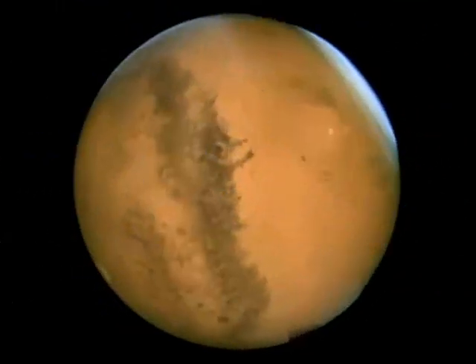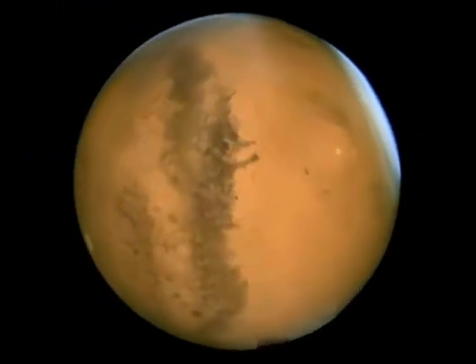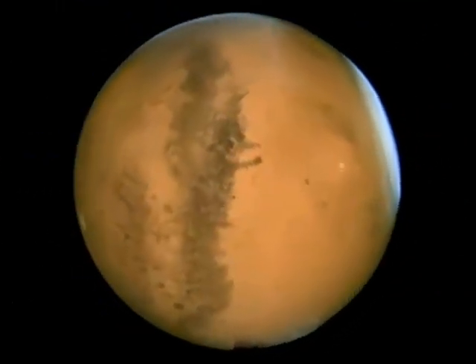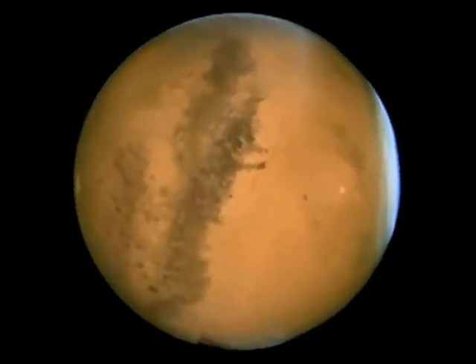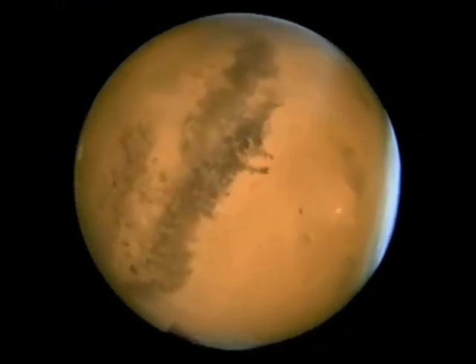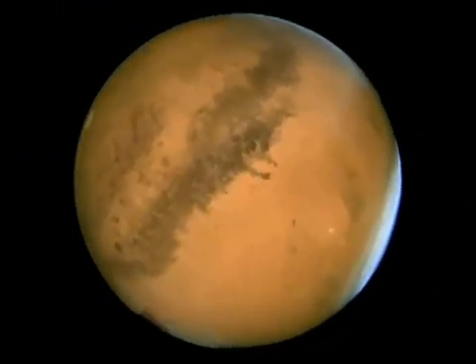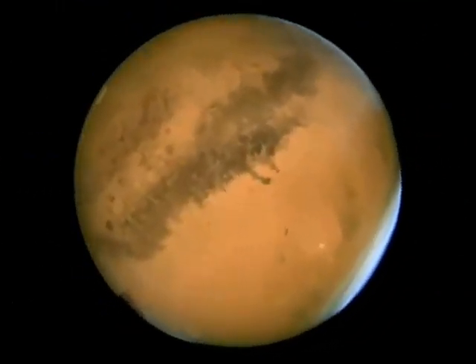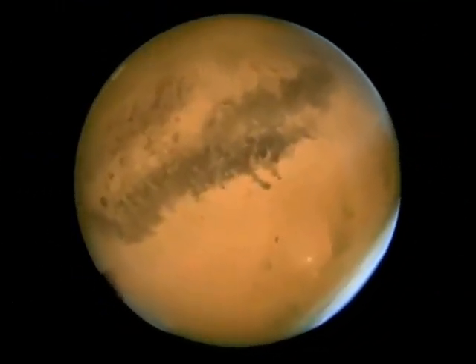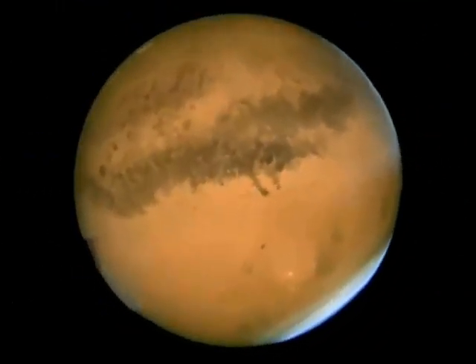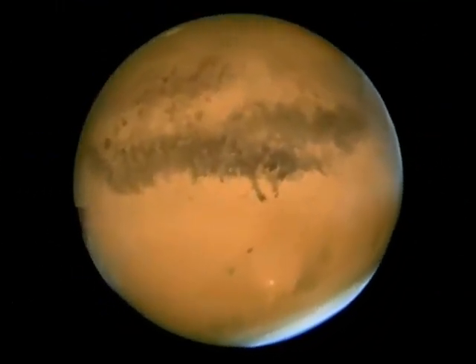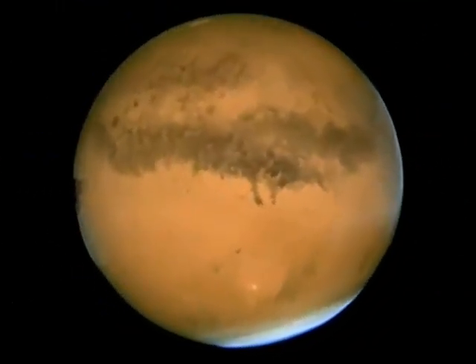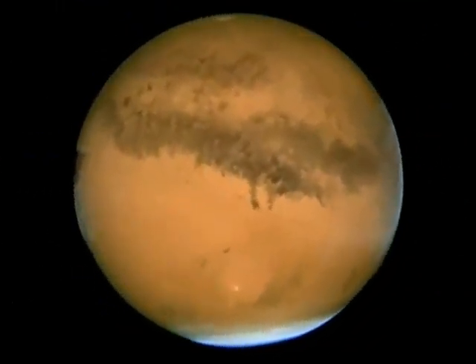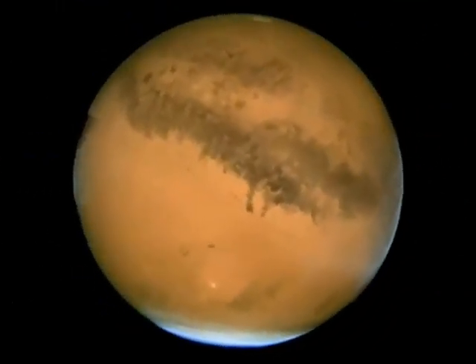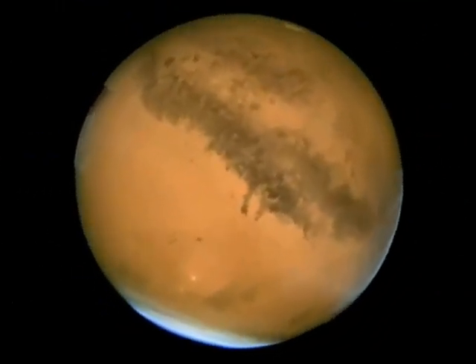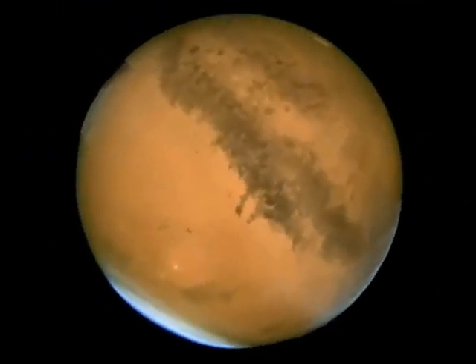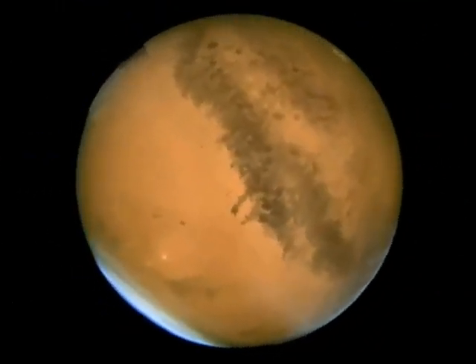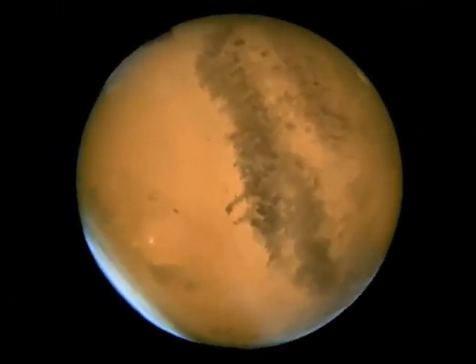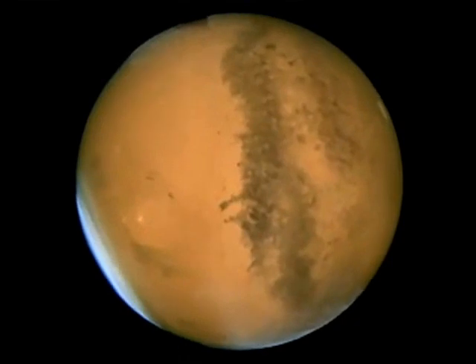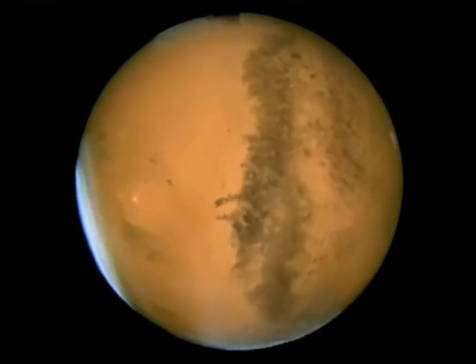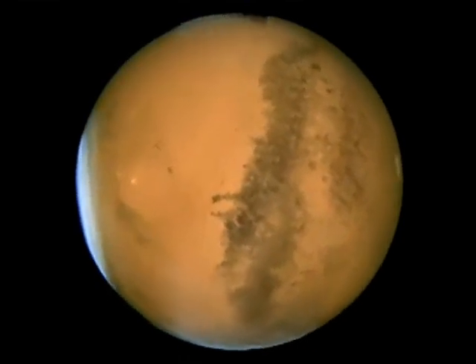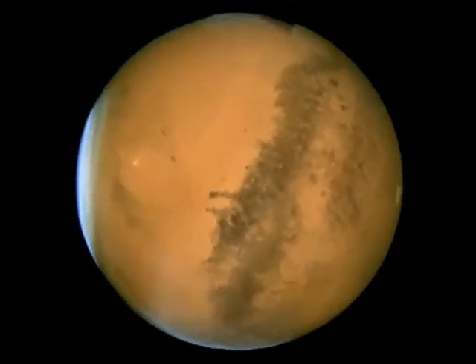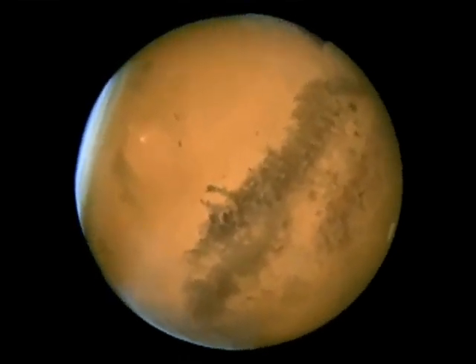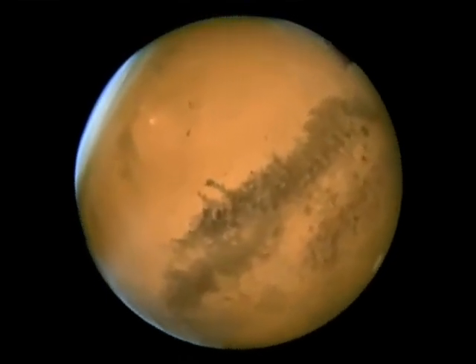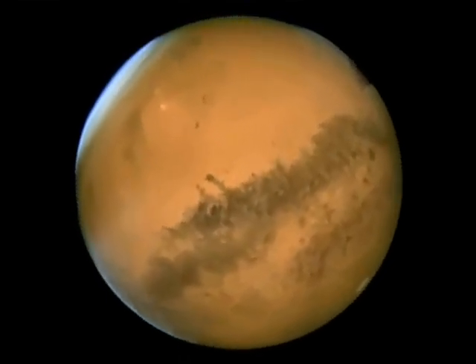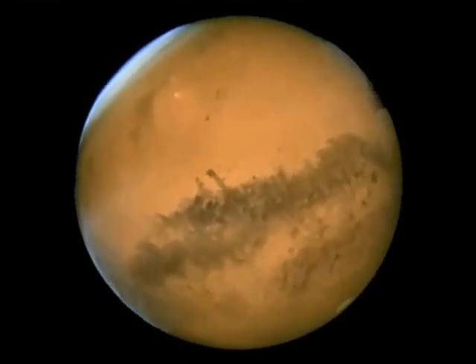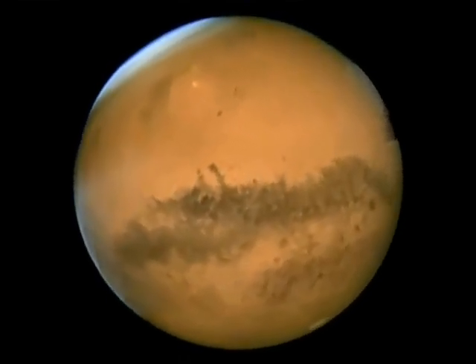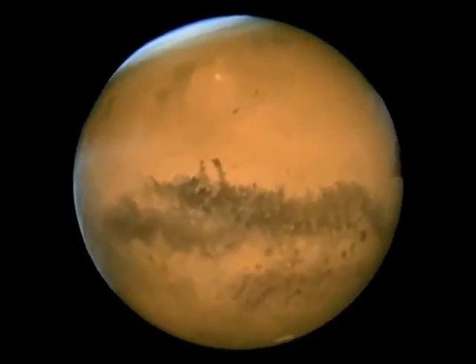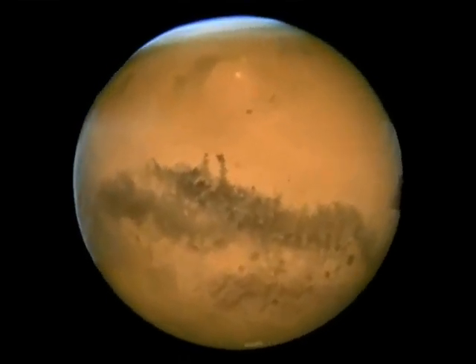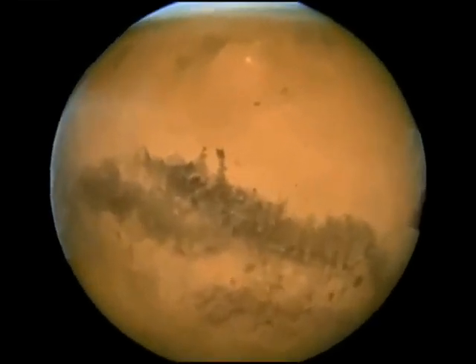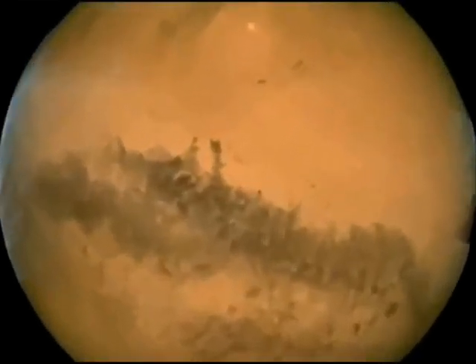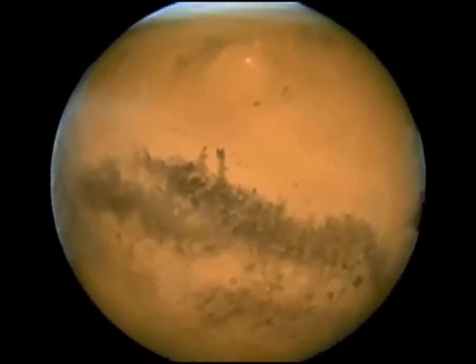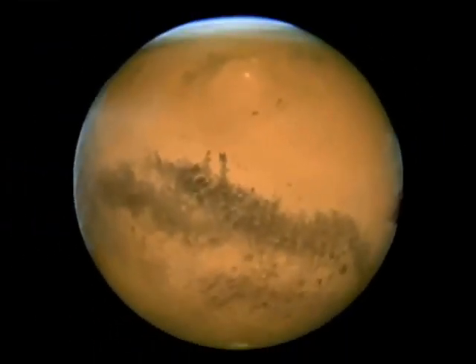Today we're talking about sending plants to the moon and Mars. We're trying to turn the red planet green.